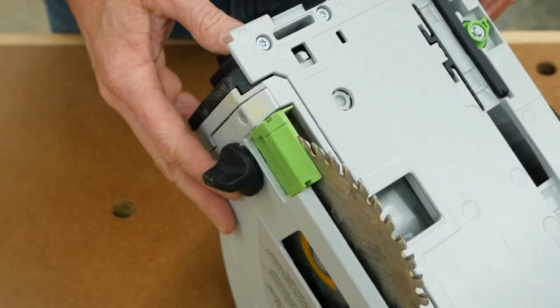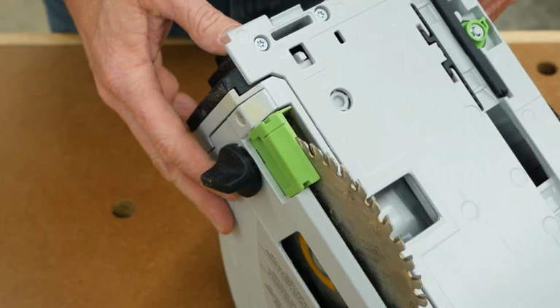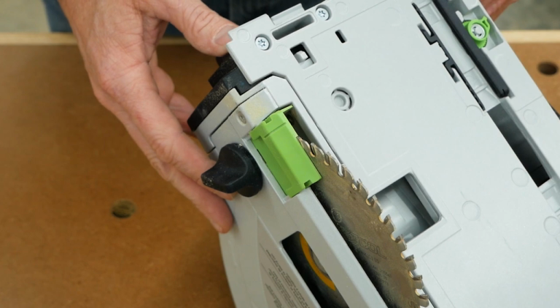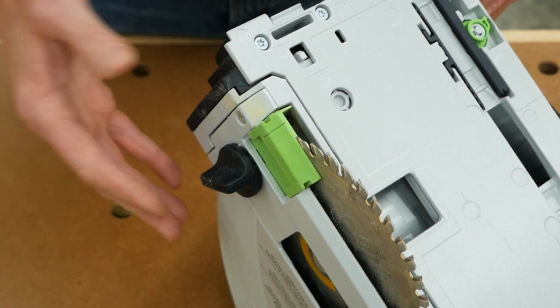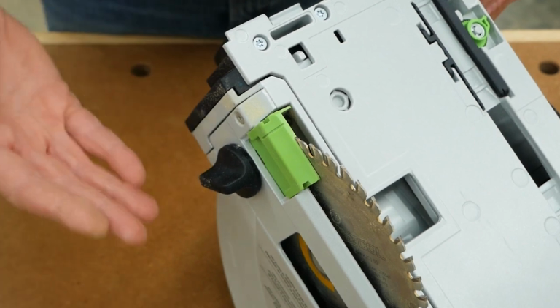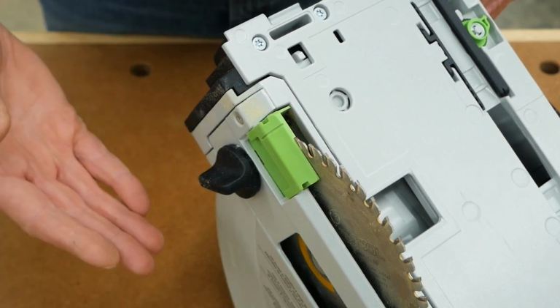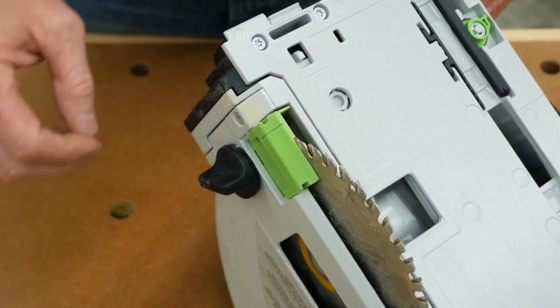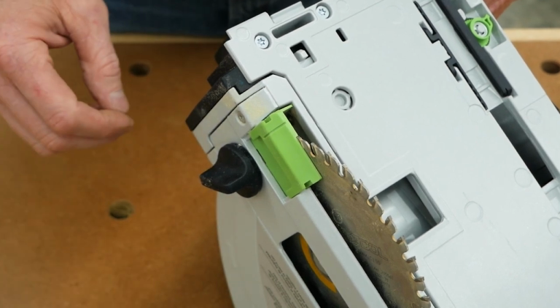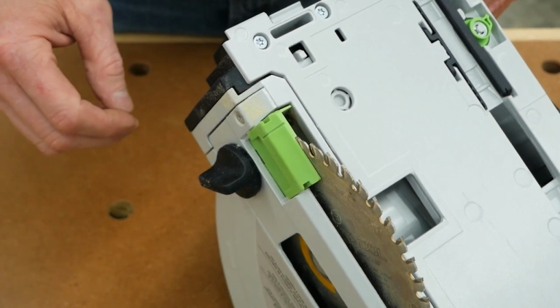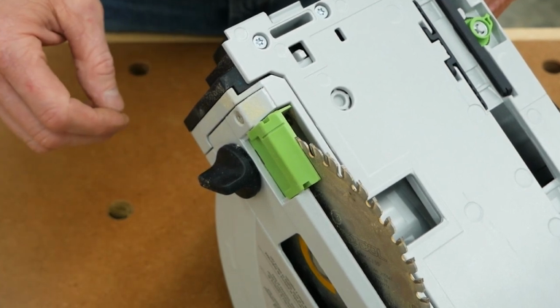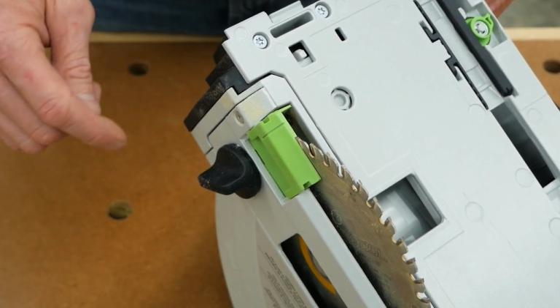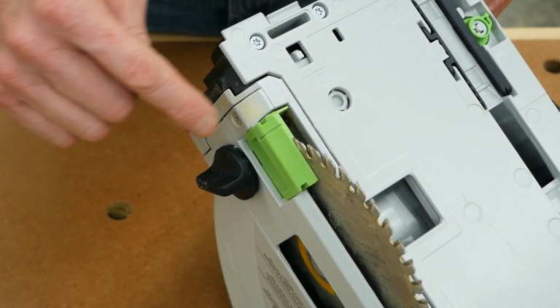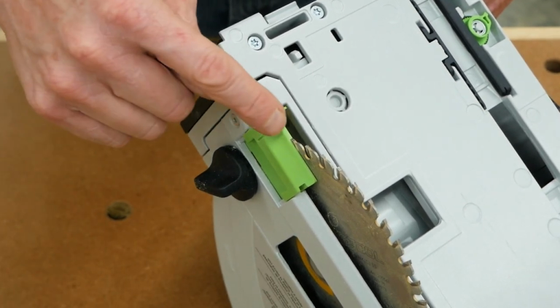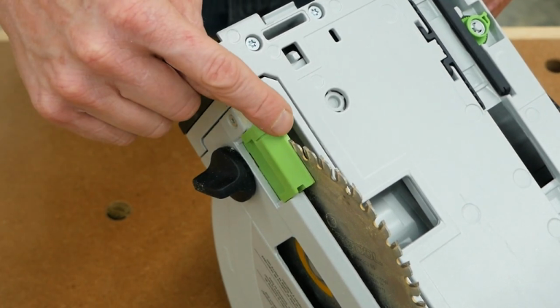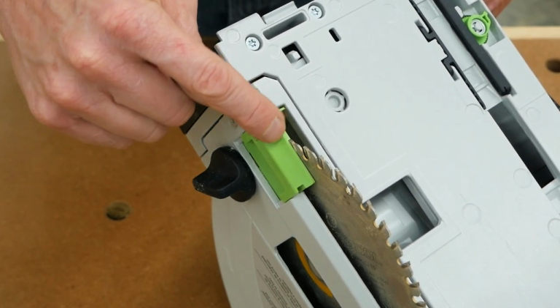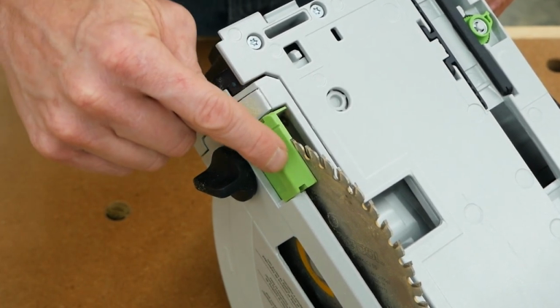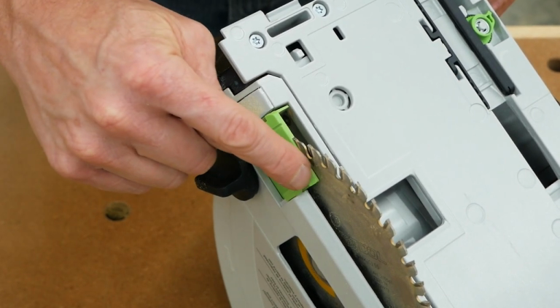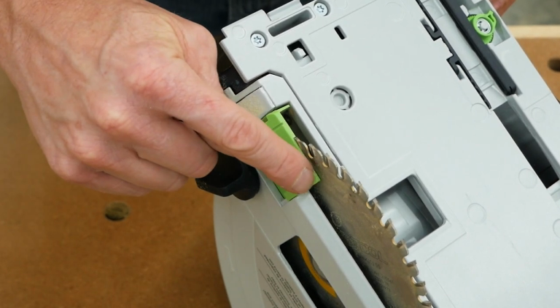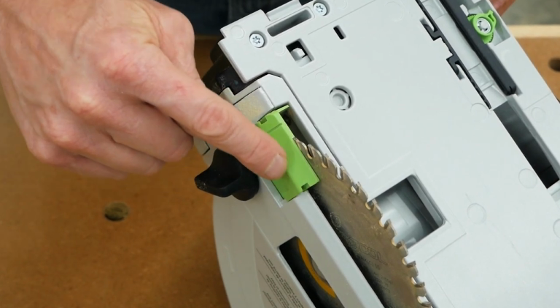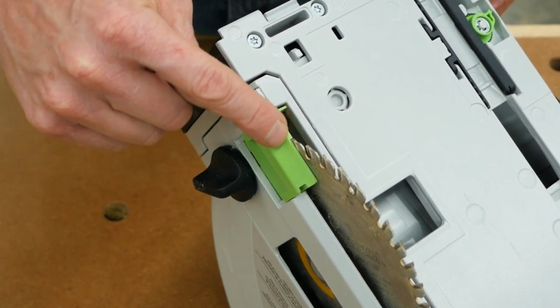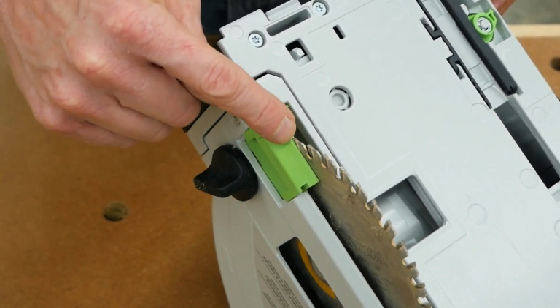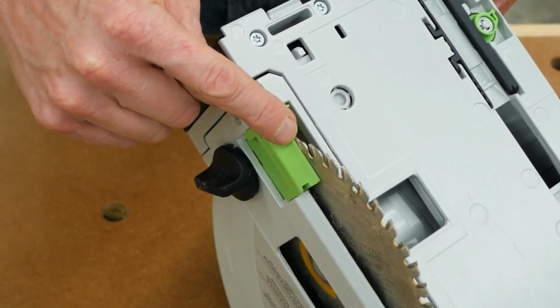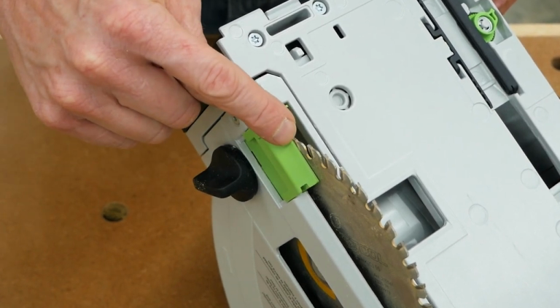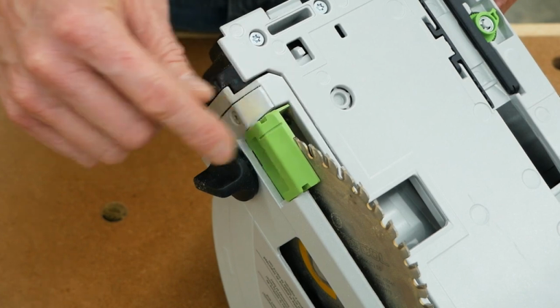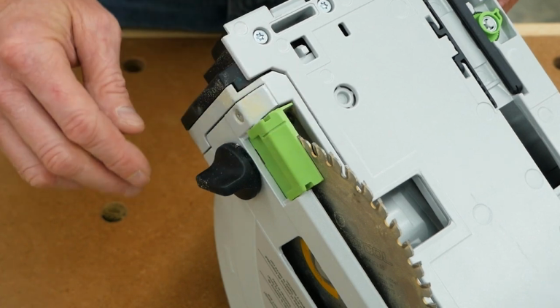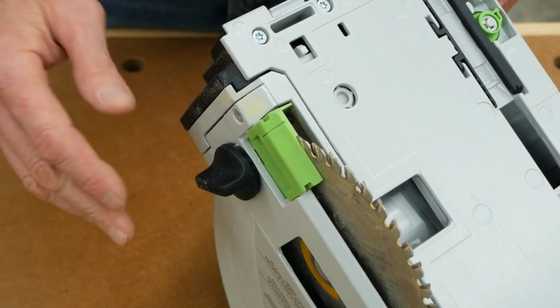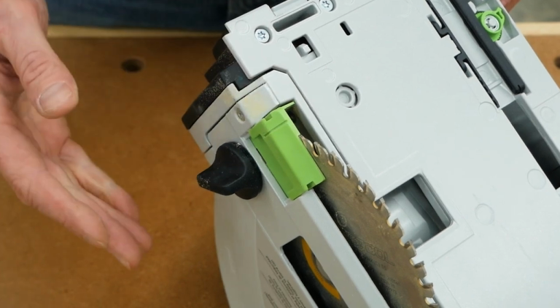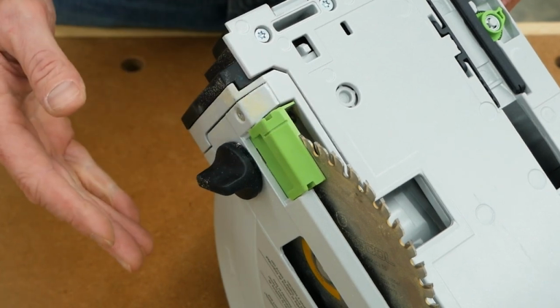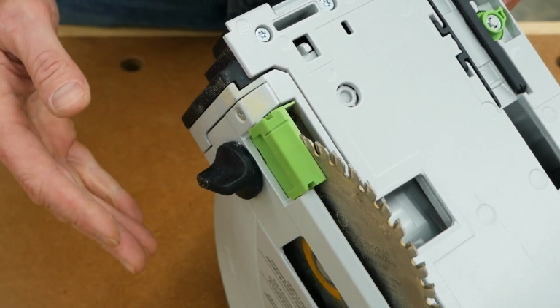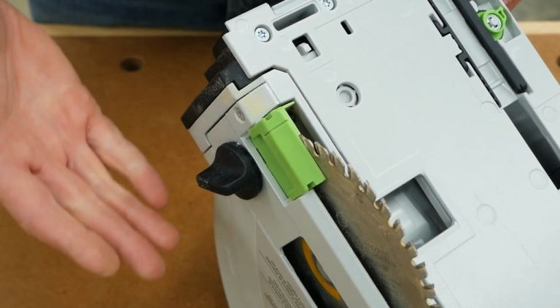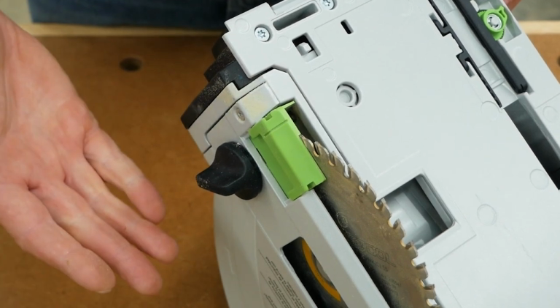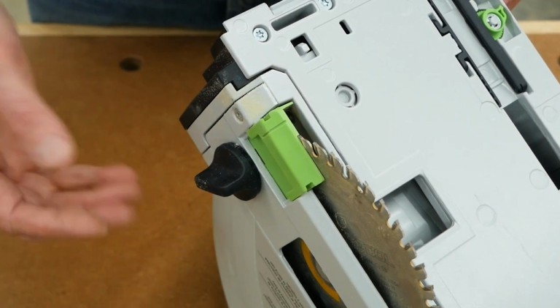And some saws, like this Festool TS55, have a splinter guard that wraps around the outside of the blade to reduce tear-out even more.